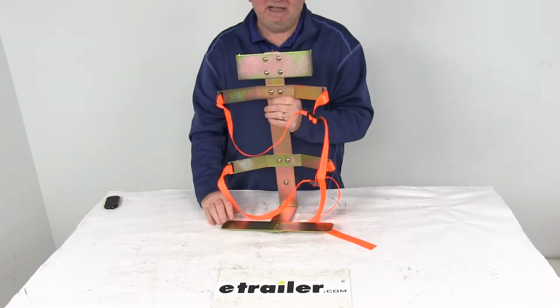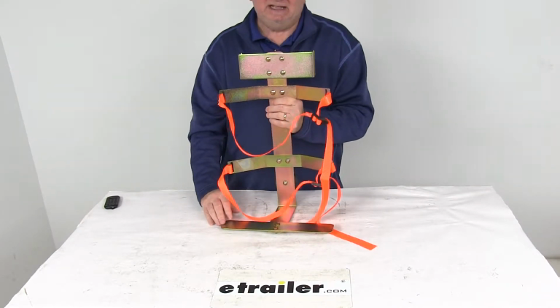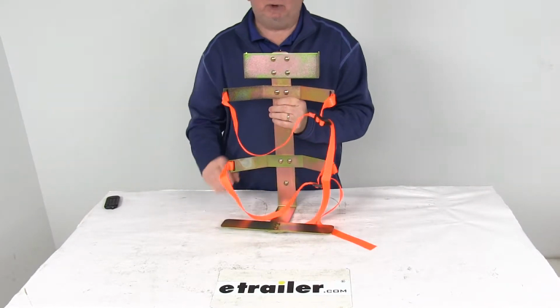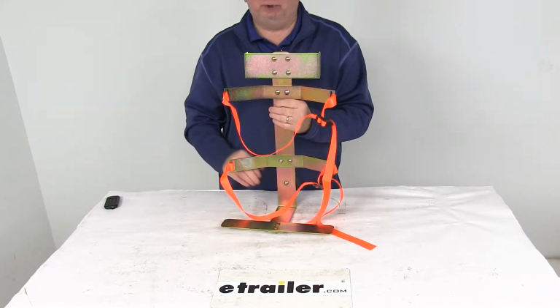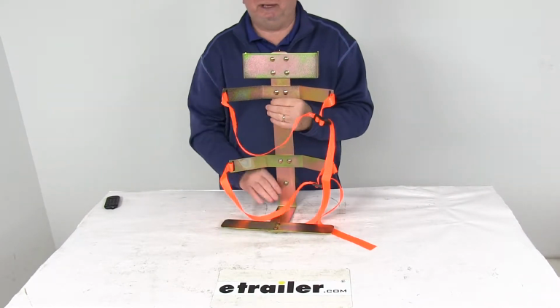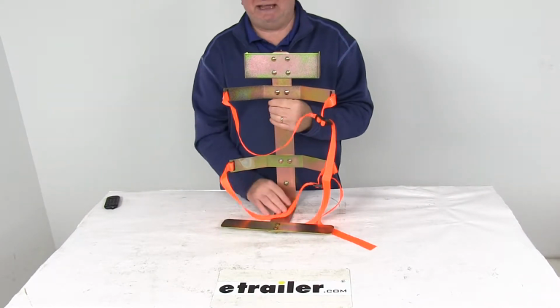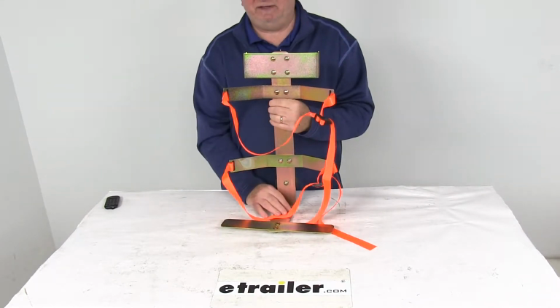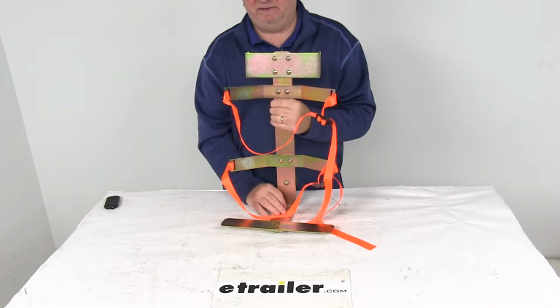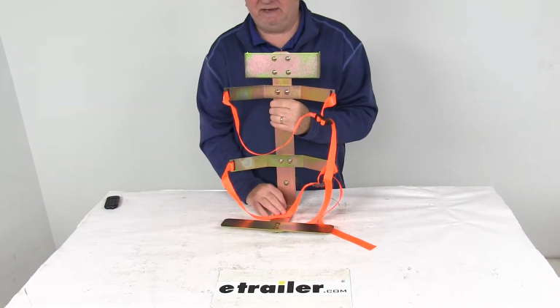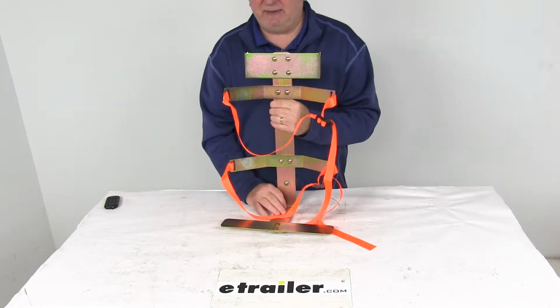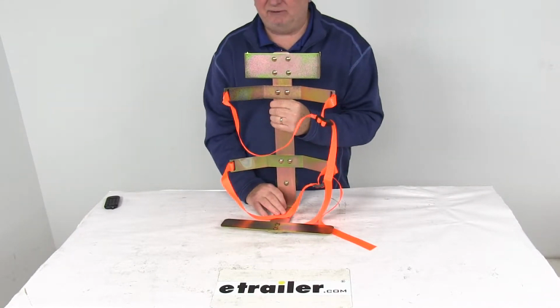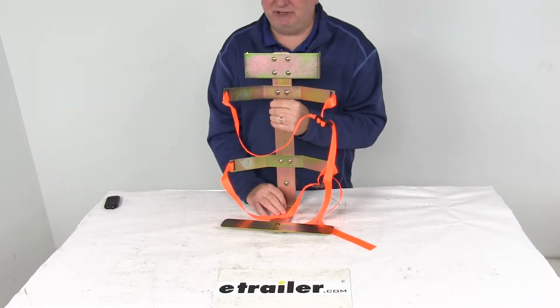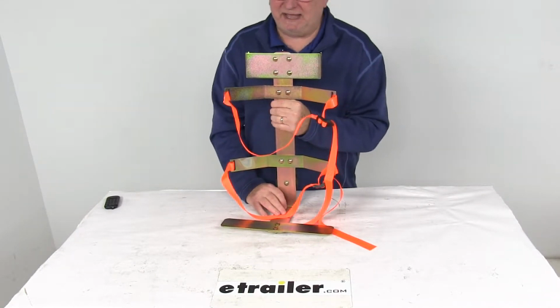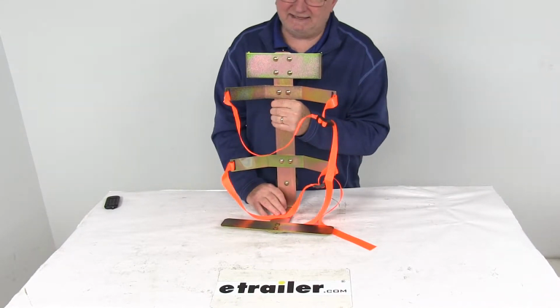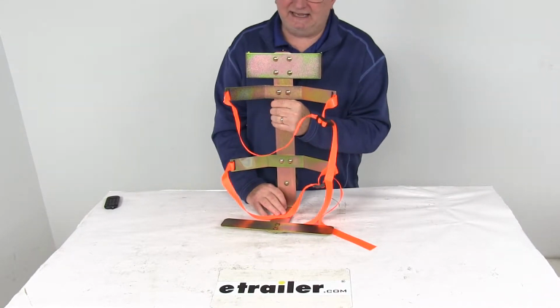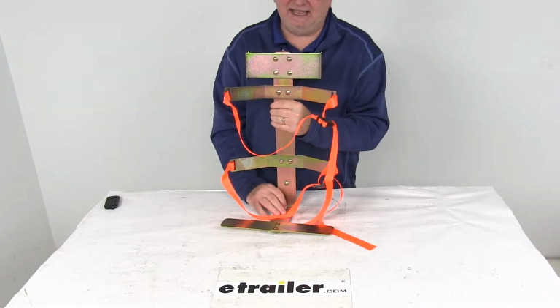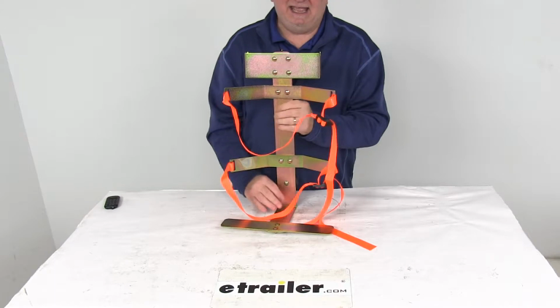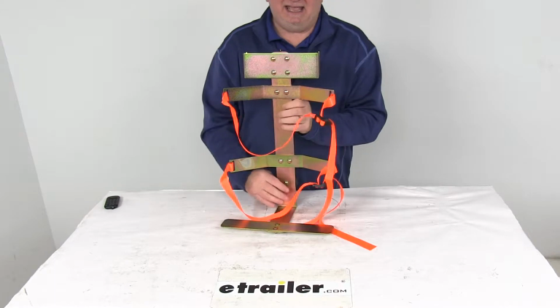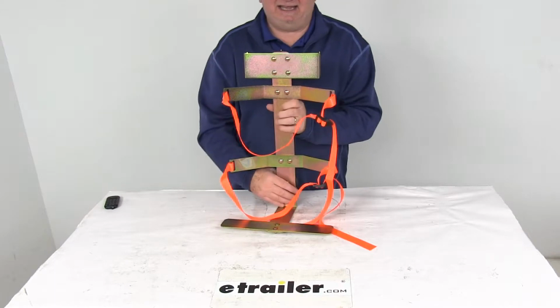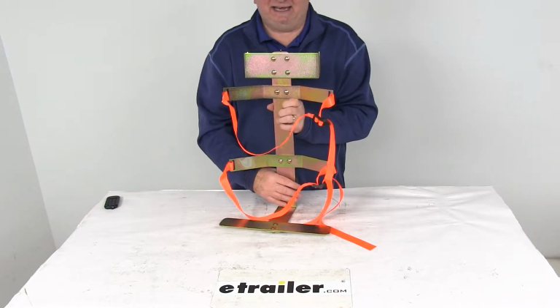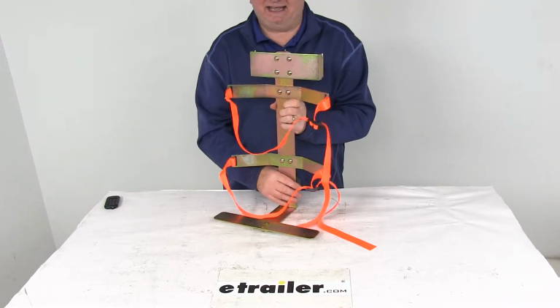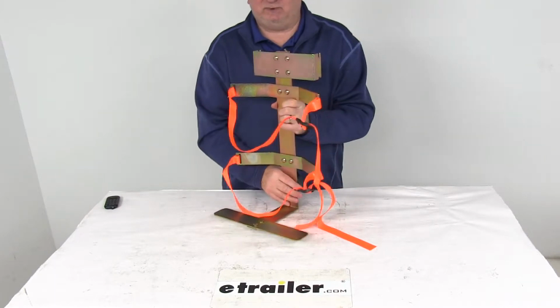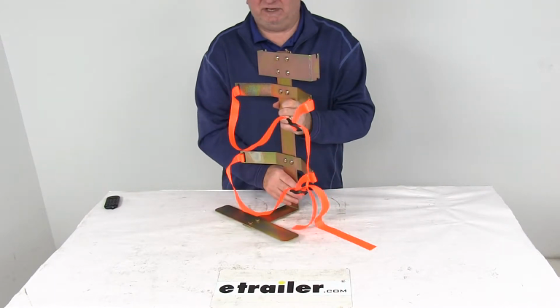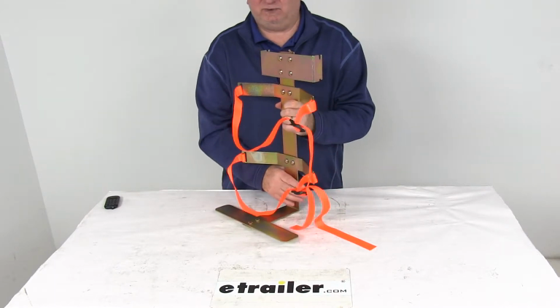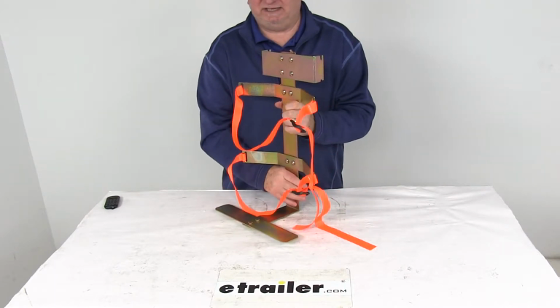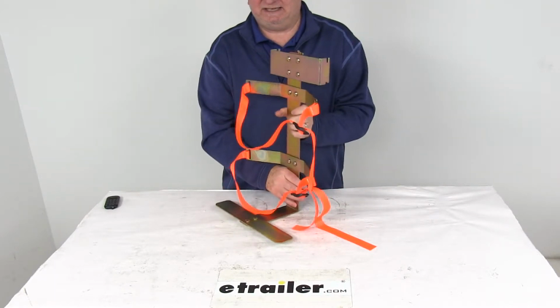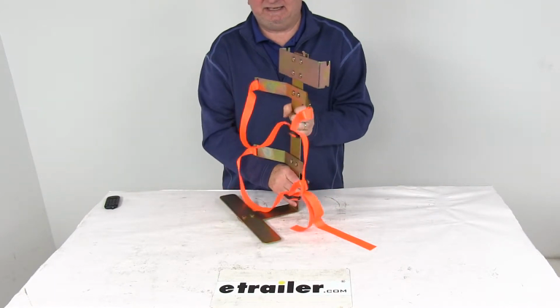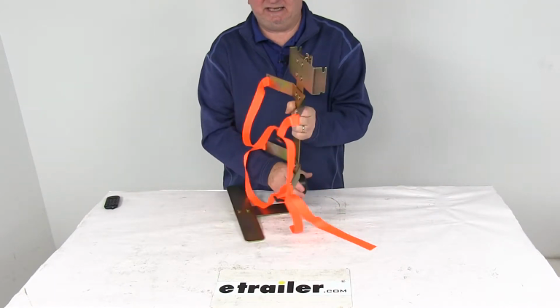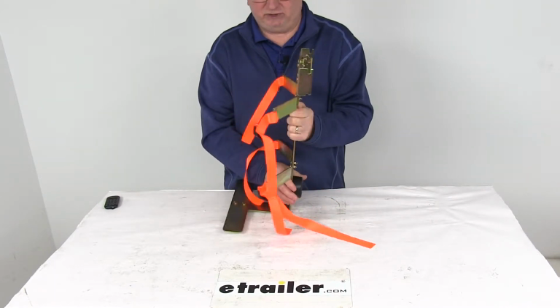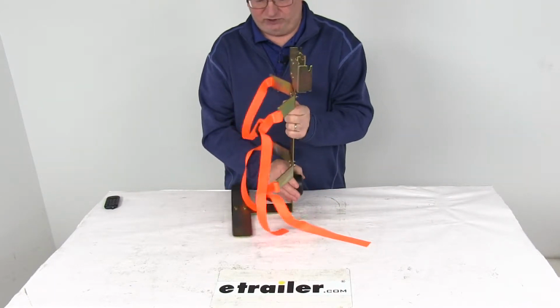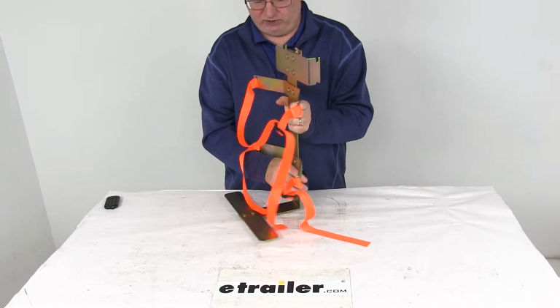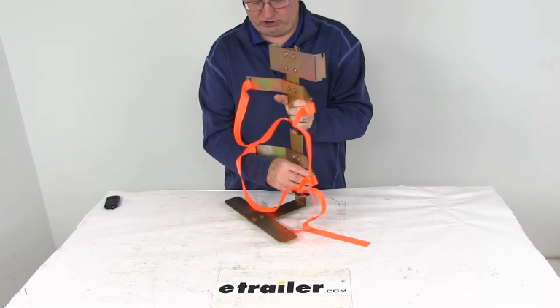This holder does have a 50-pound capacity, and it has rust-resistant steel construction.